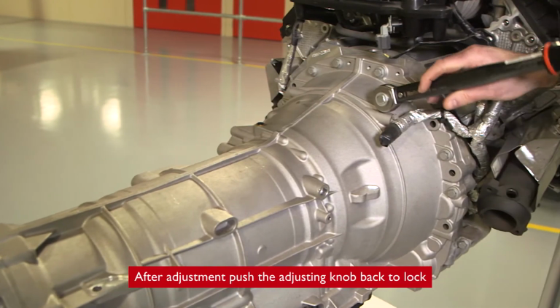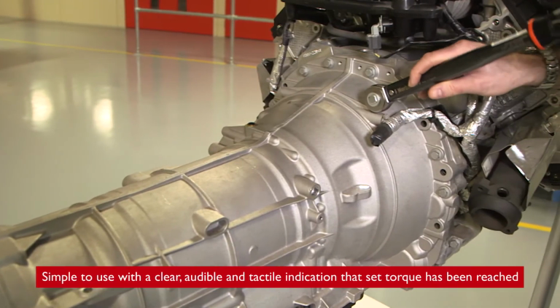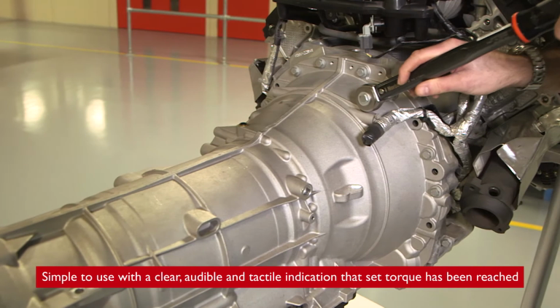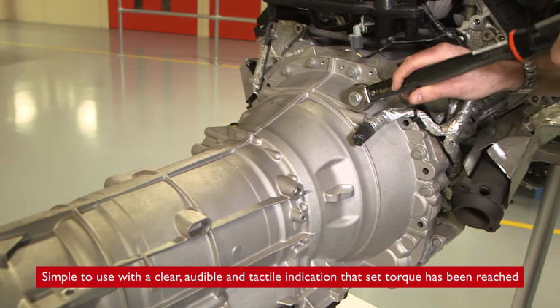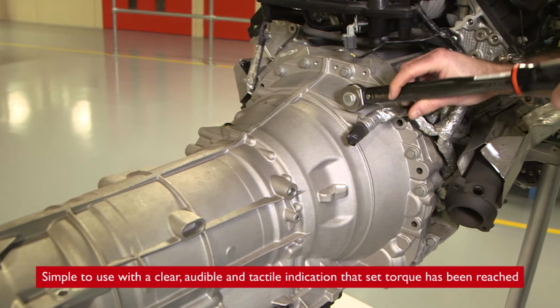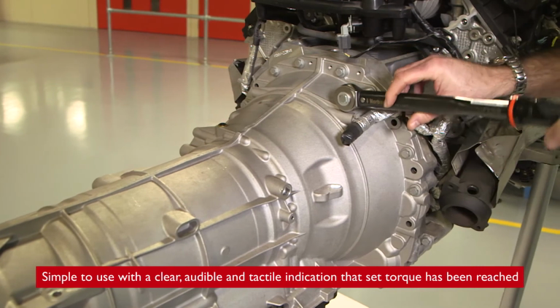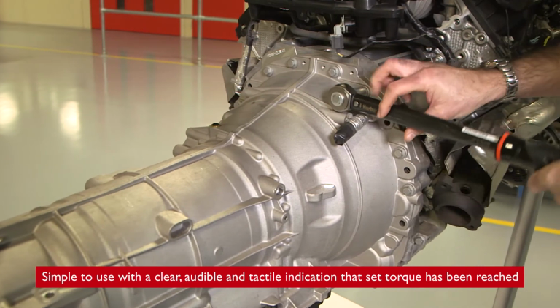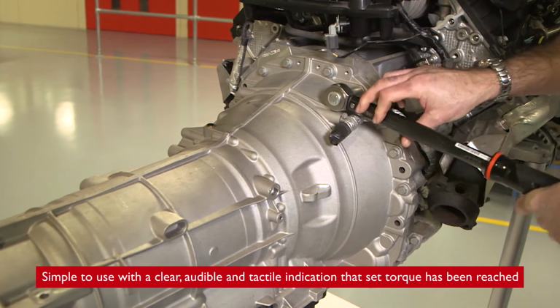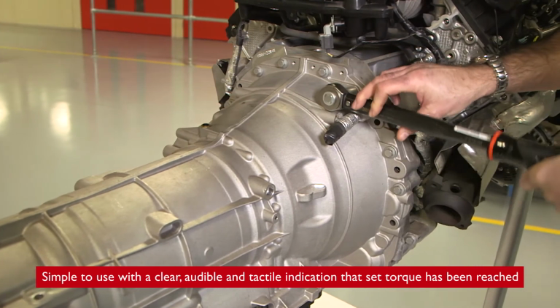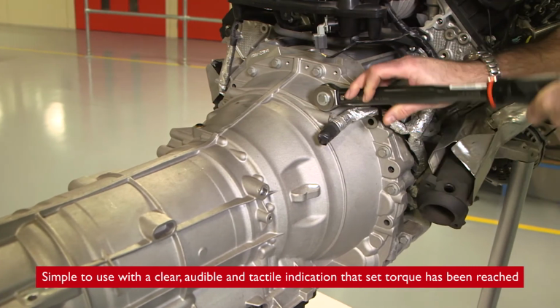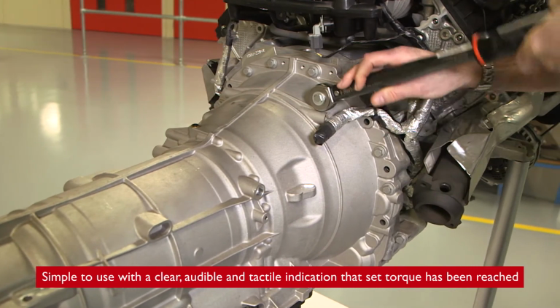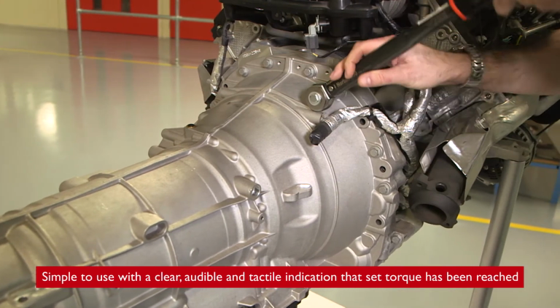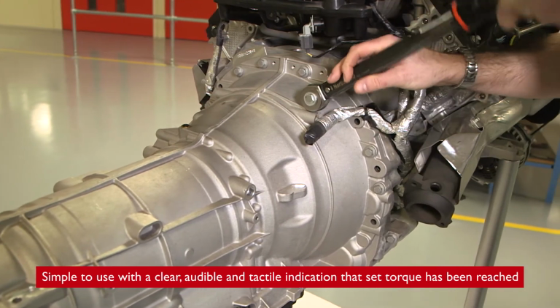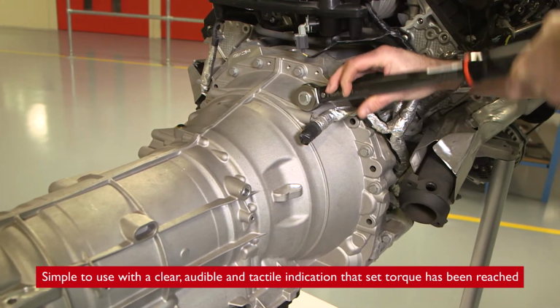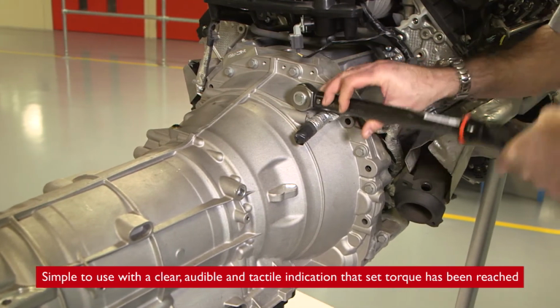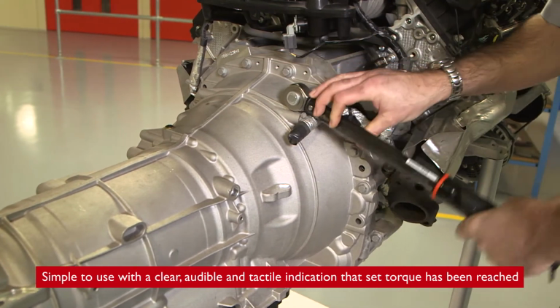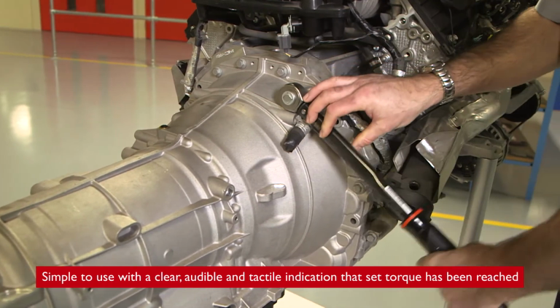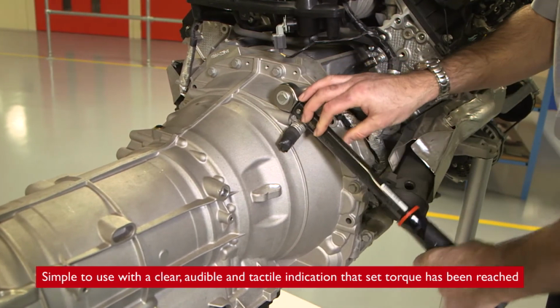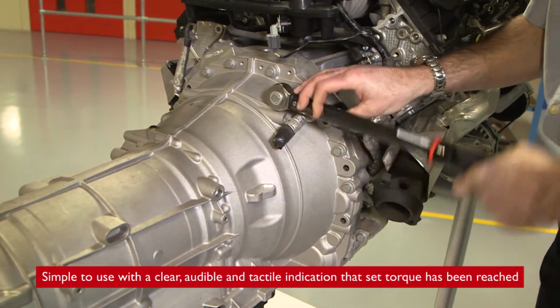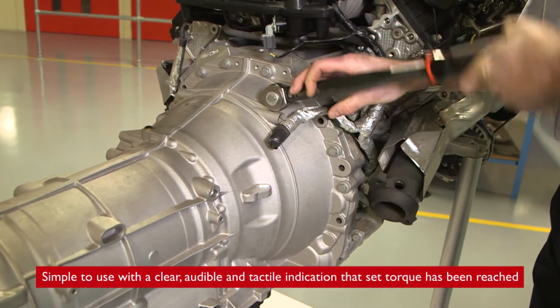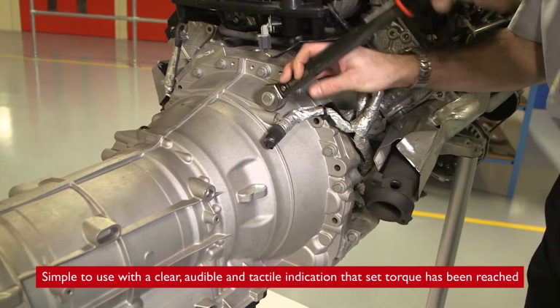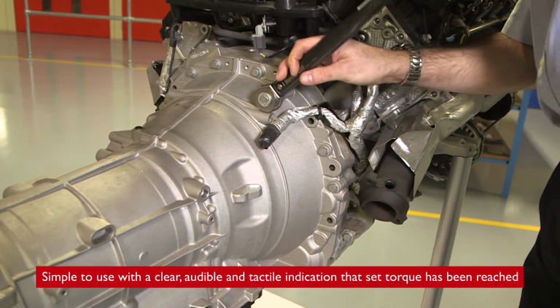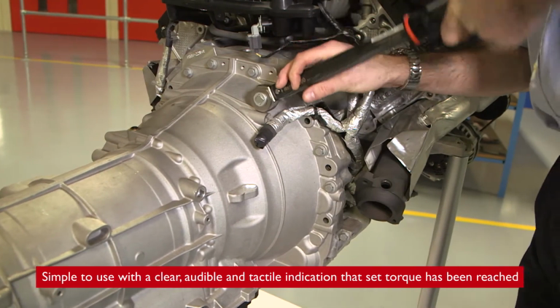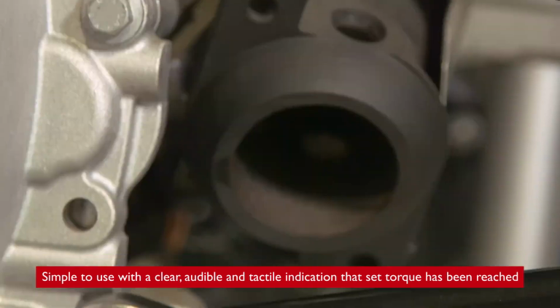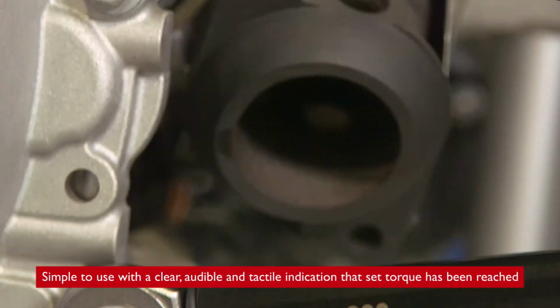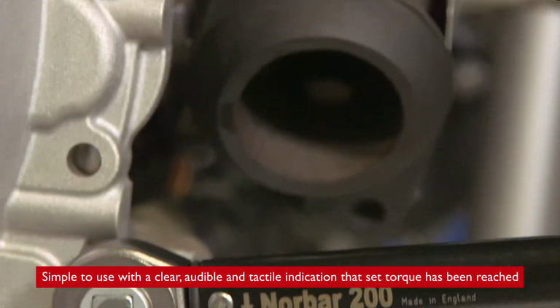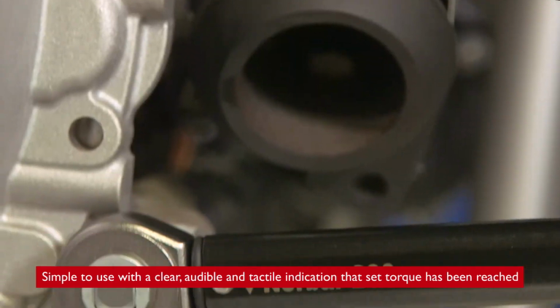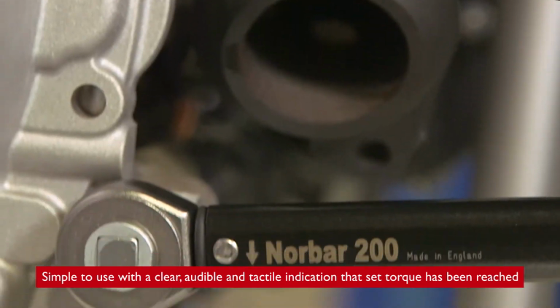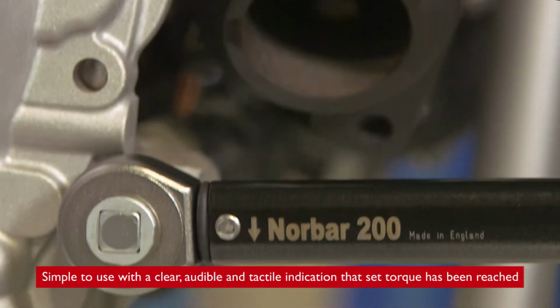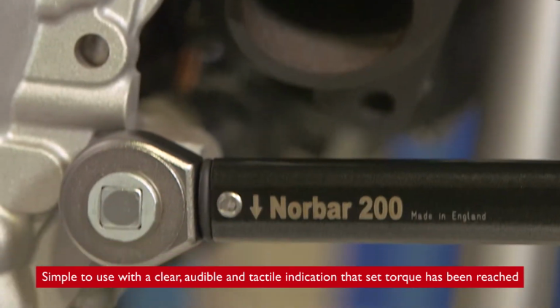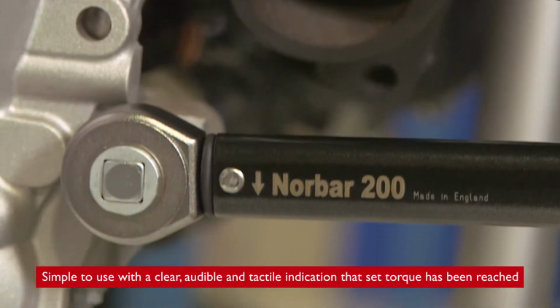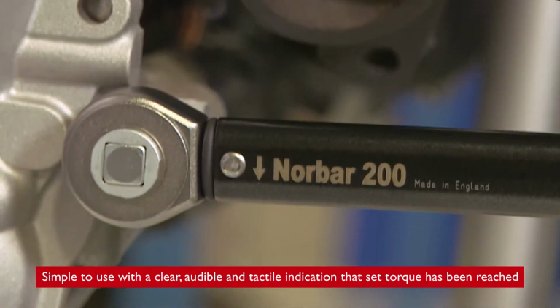Simple to use with a clear, audible and tactile indication that set torque has been reached.